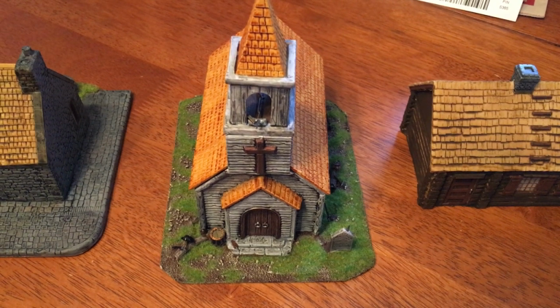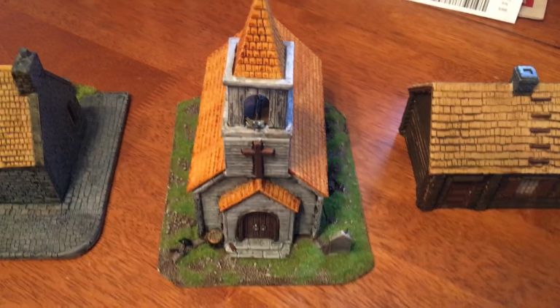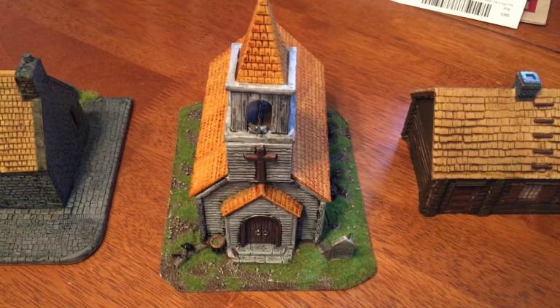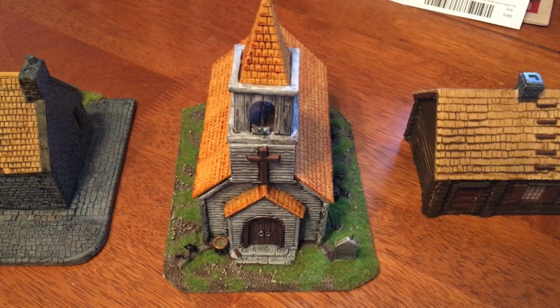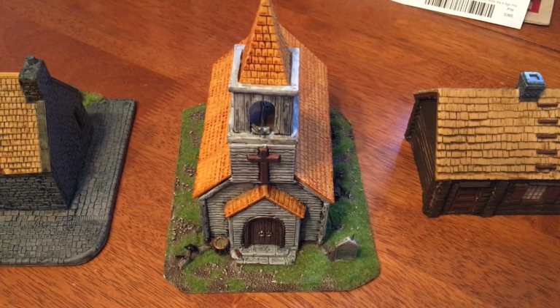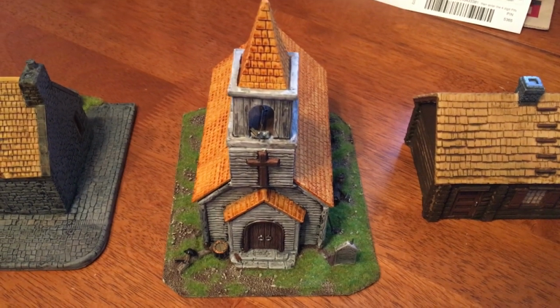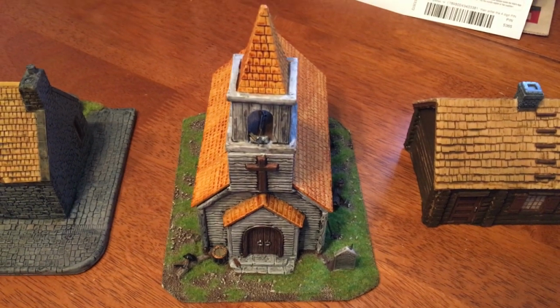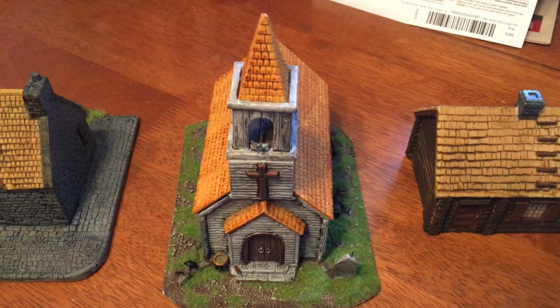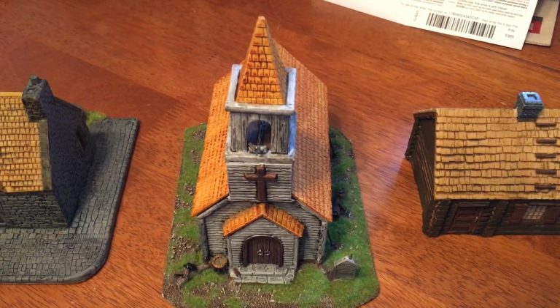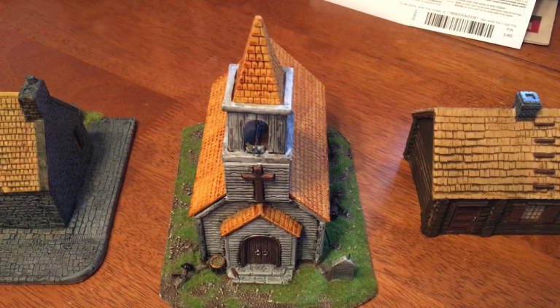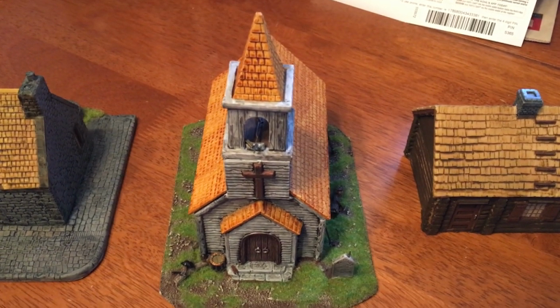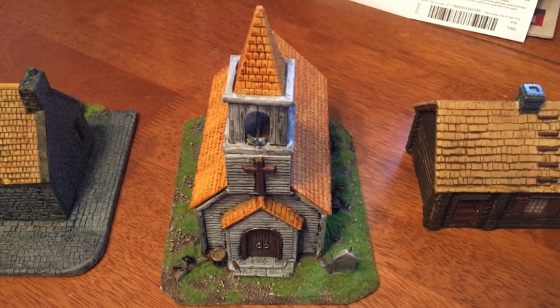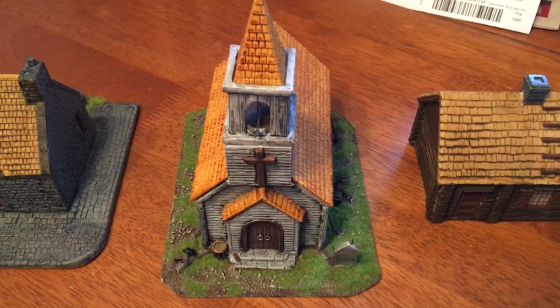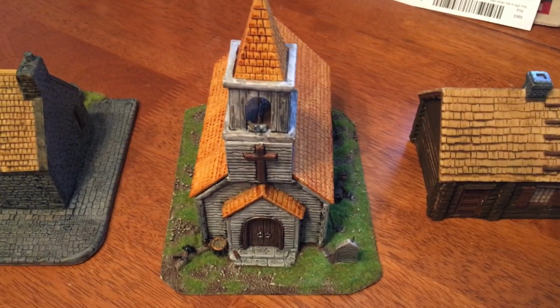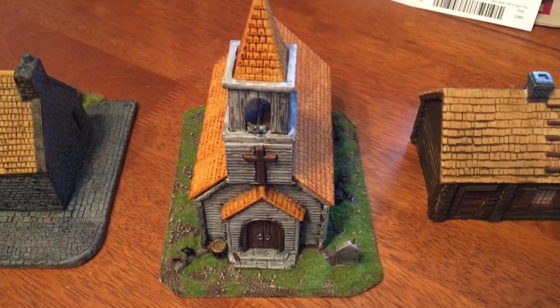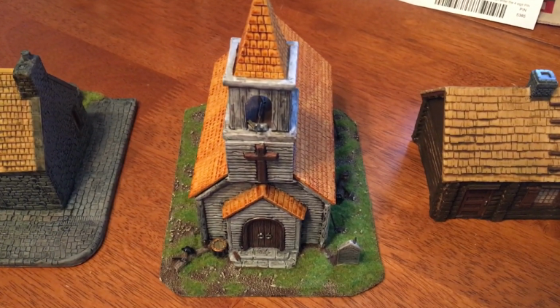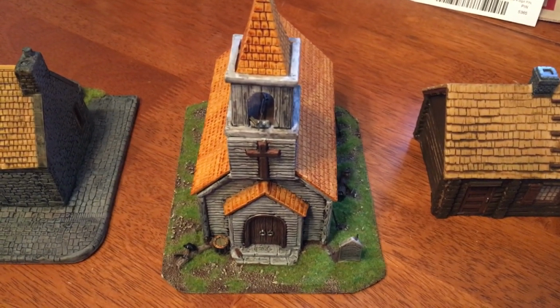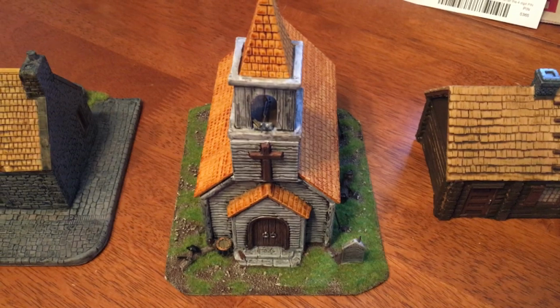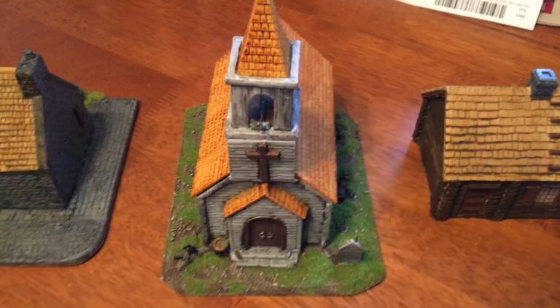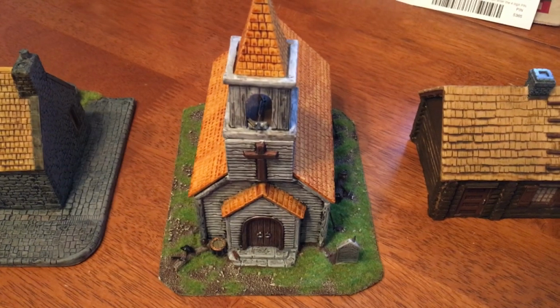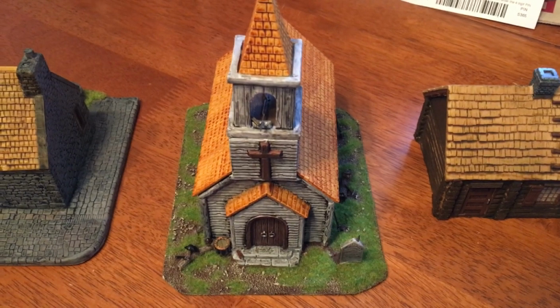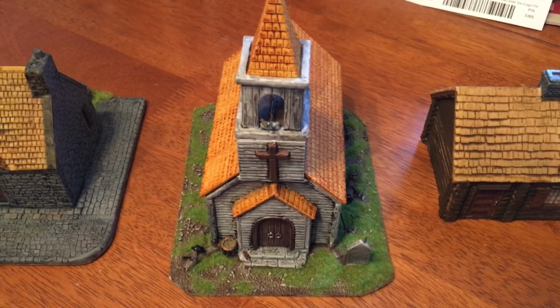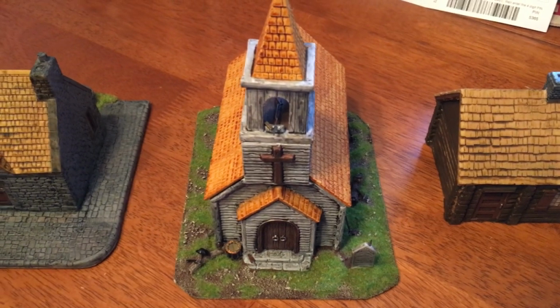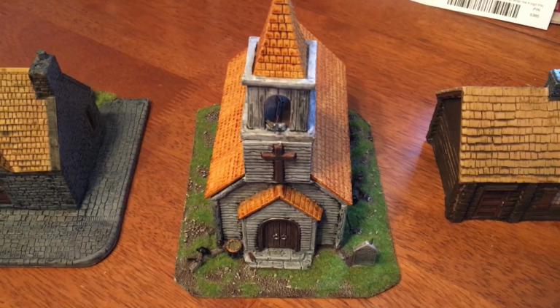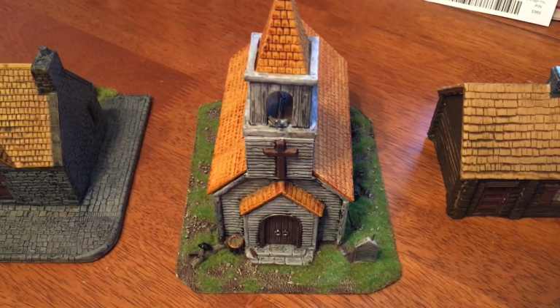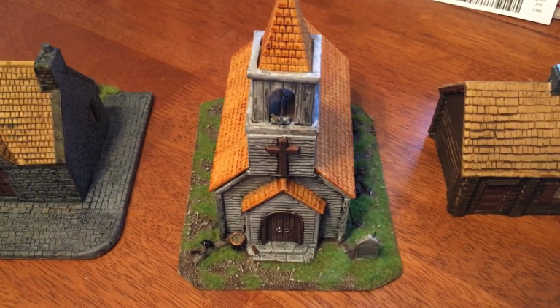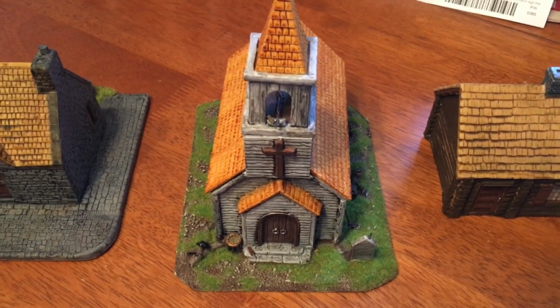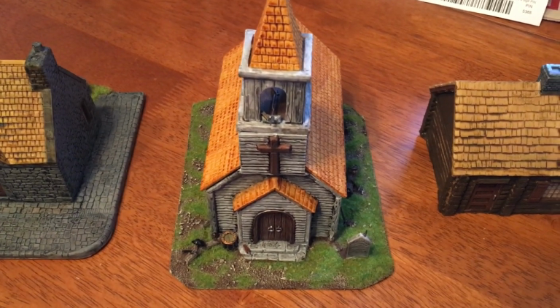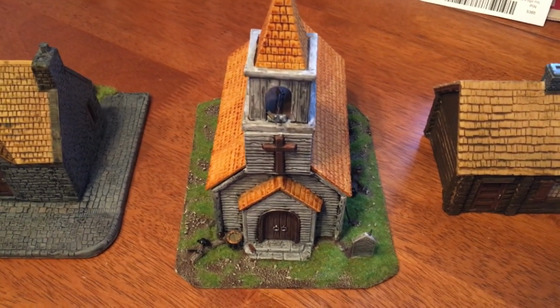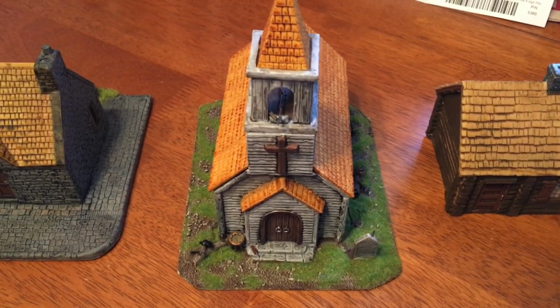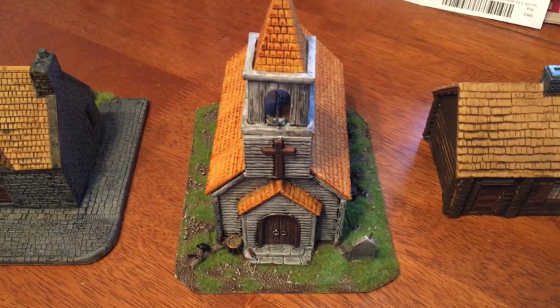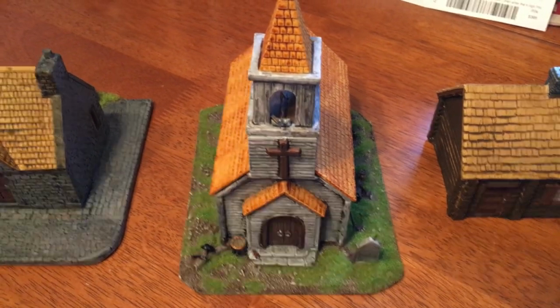Hey everyone, Tom here from Tom's AWI Review. So this is a quick review of the Renegro Limited American Church.